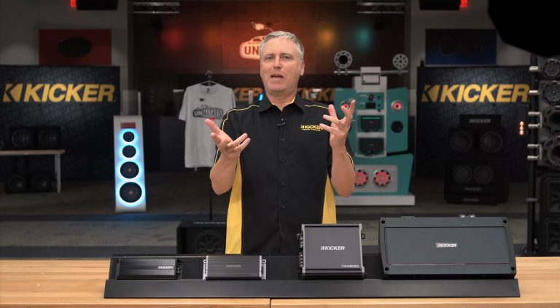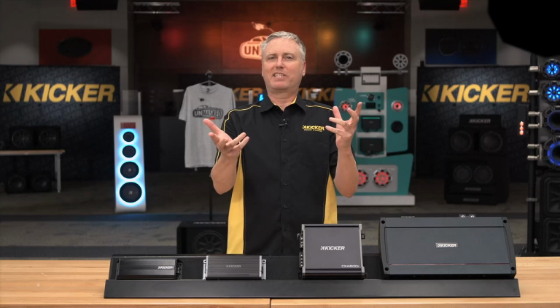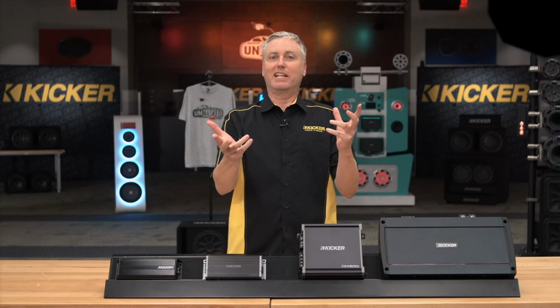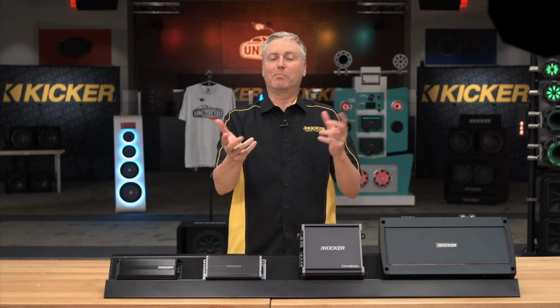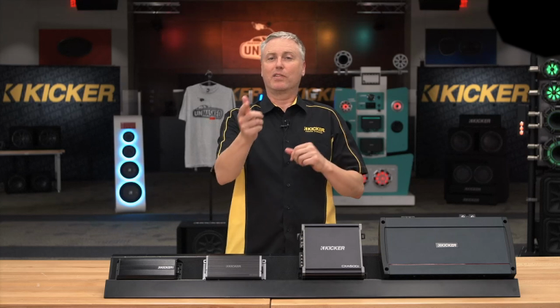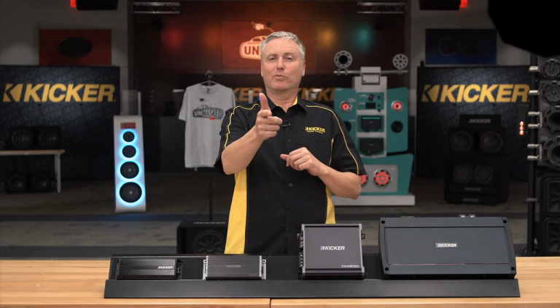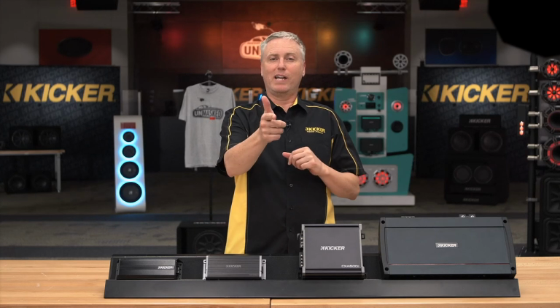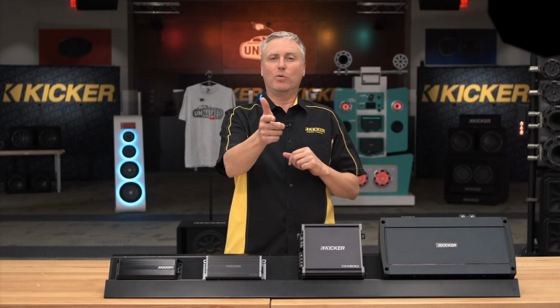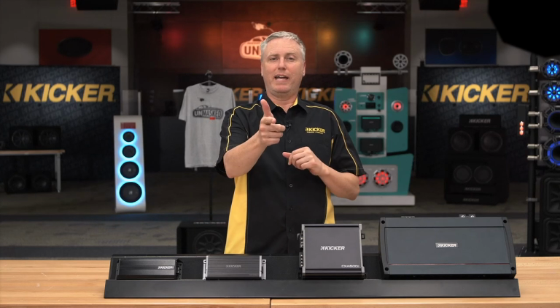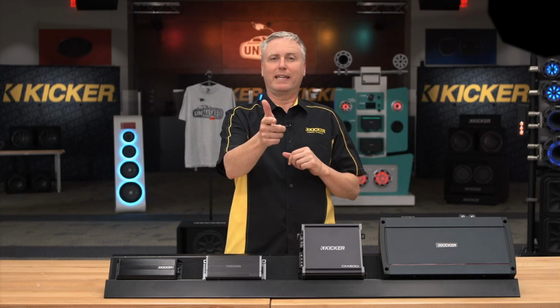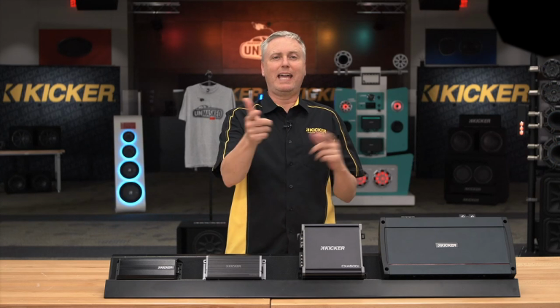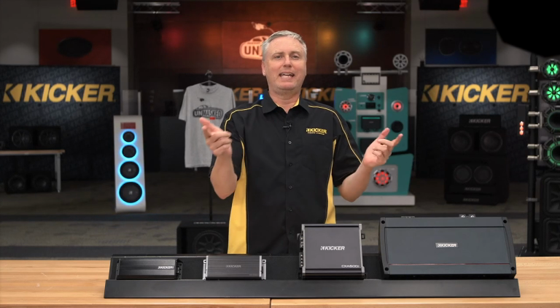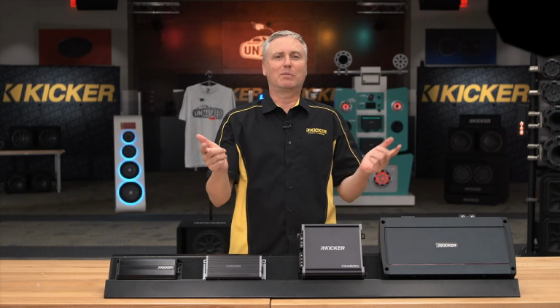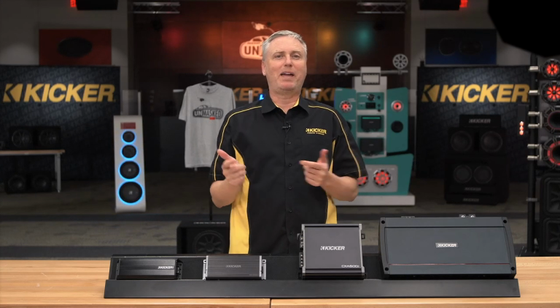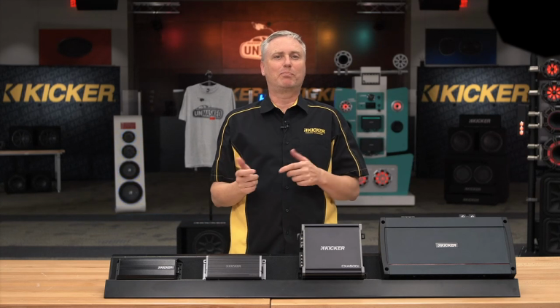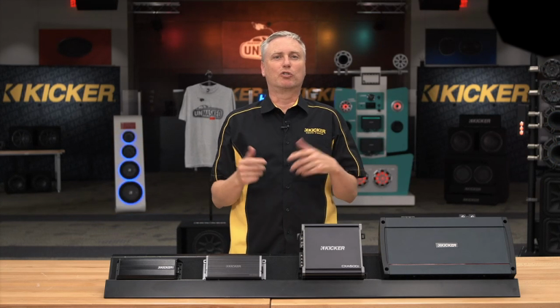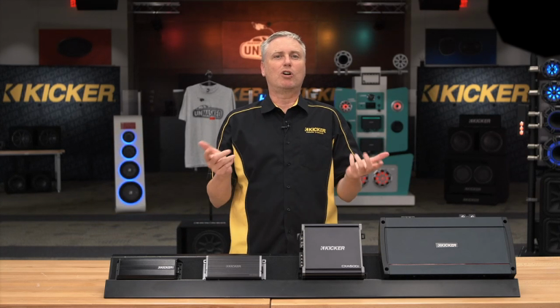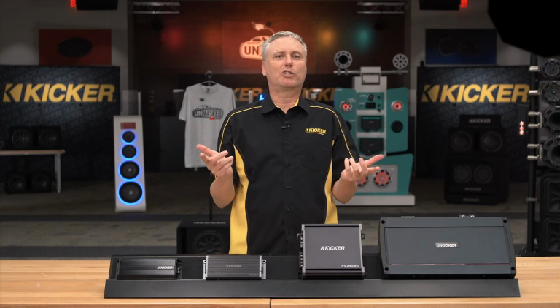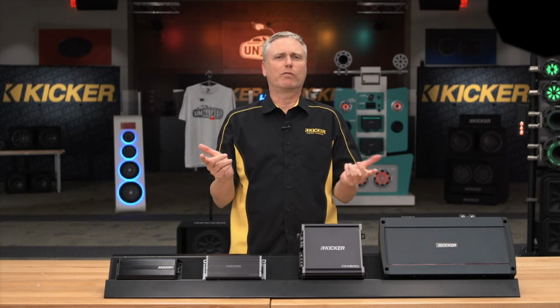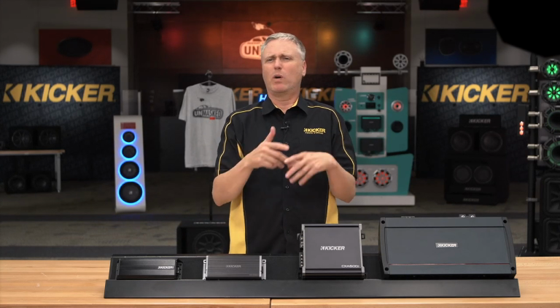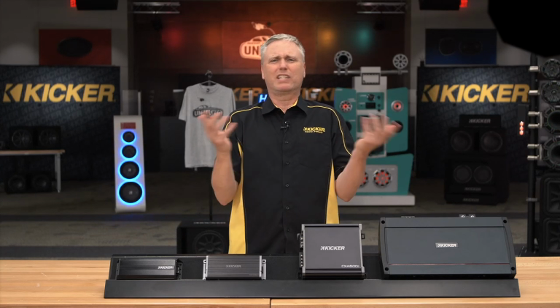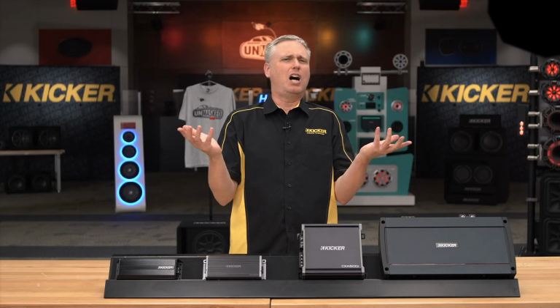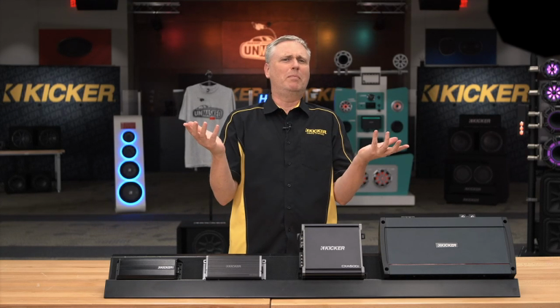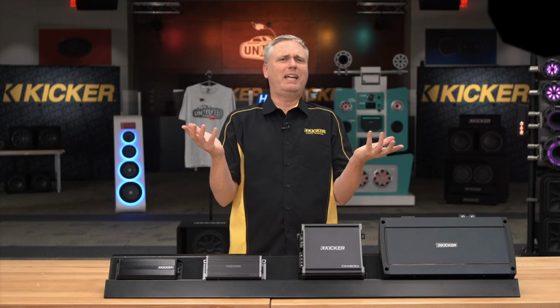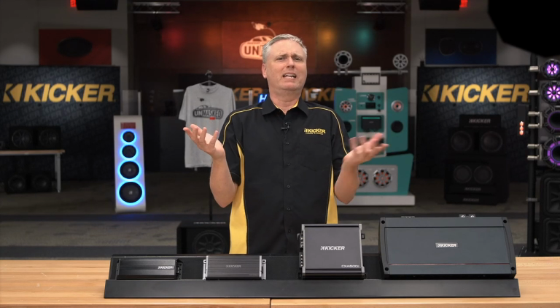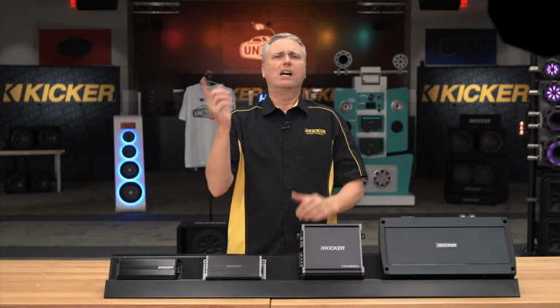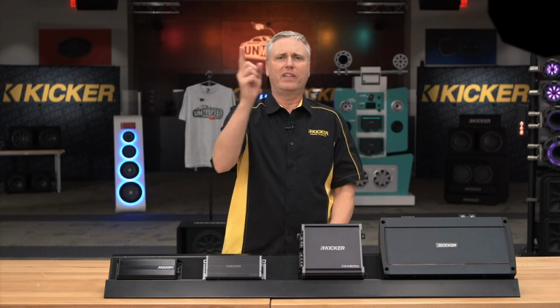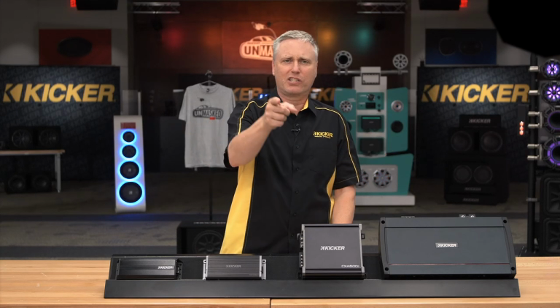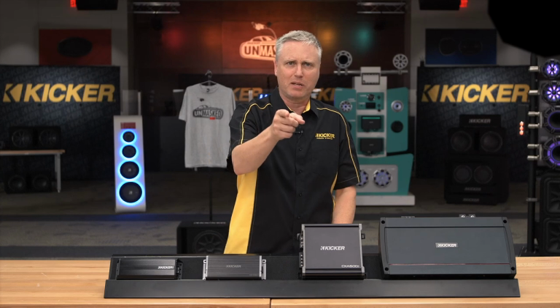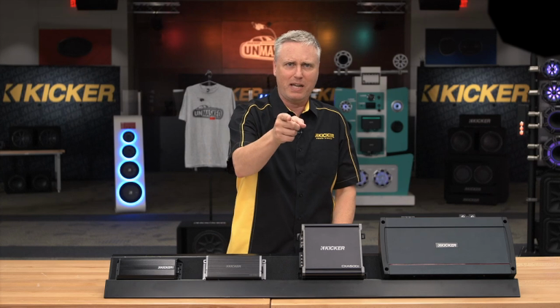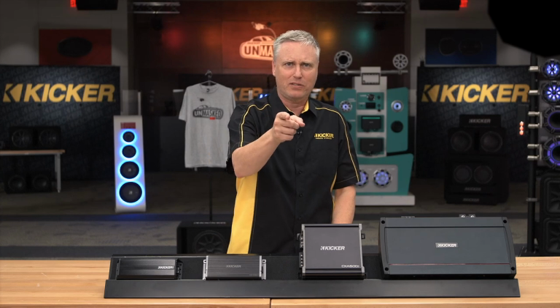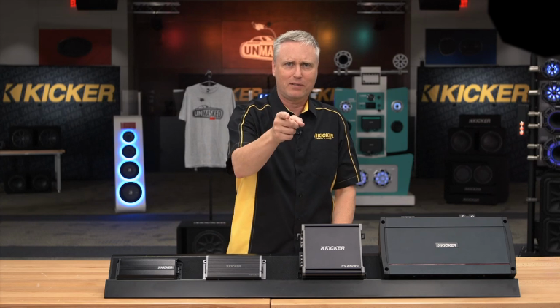Amp setup the right way — gains, bass boost, crossovers. What does it all mean? On the next Unmasked.